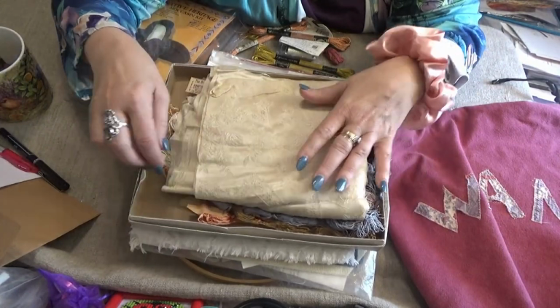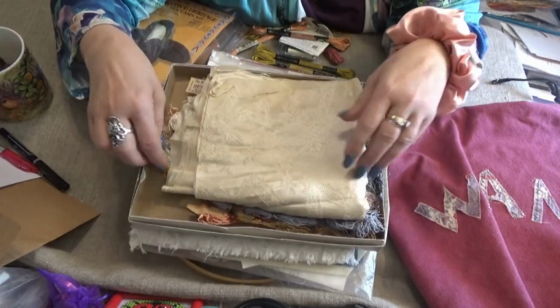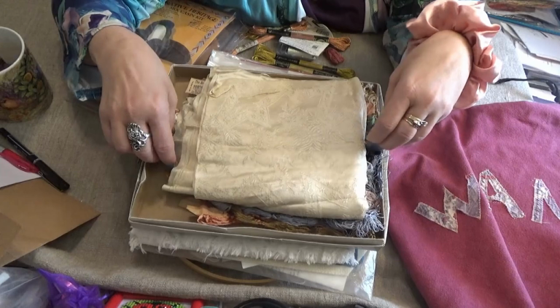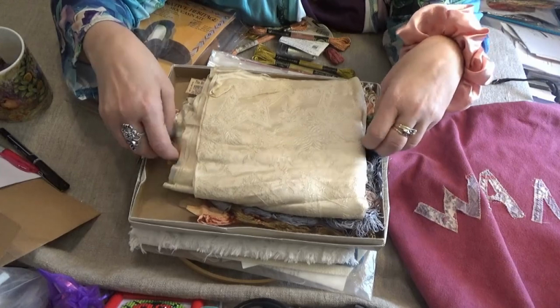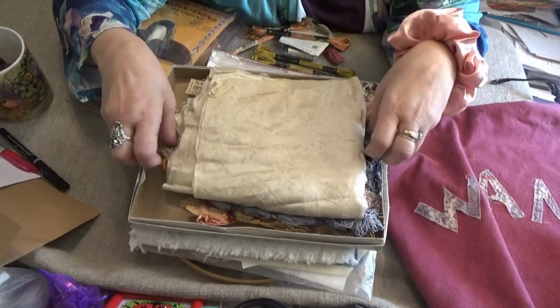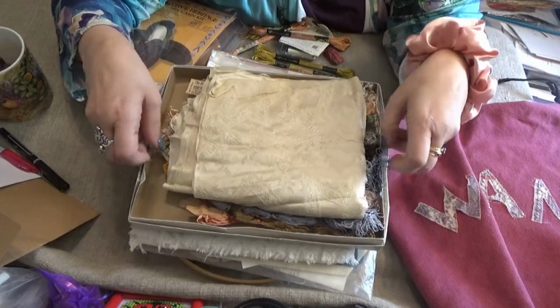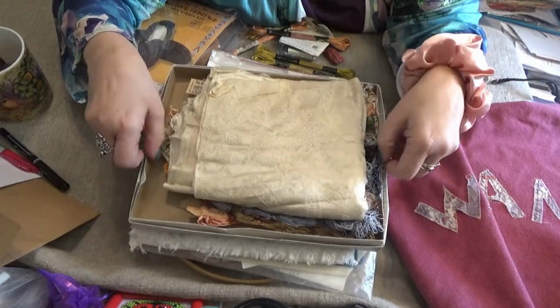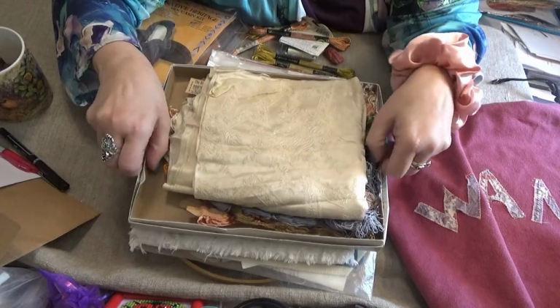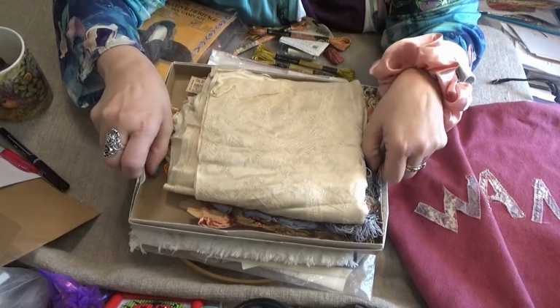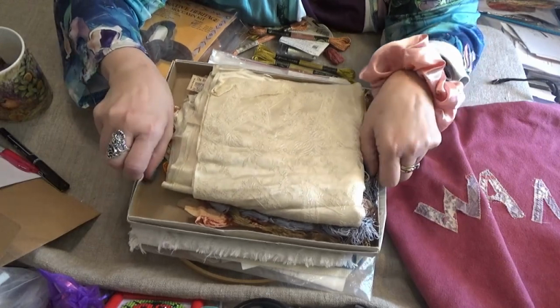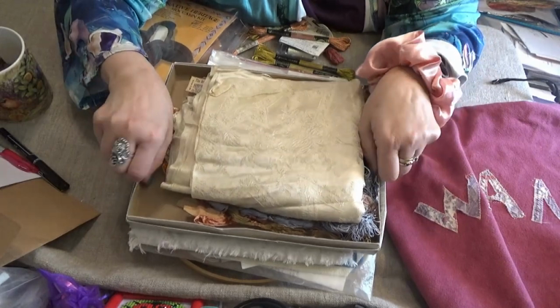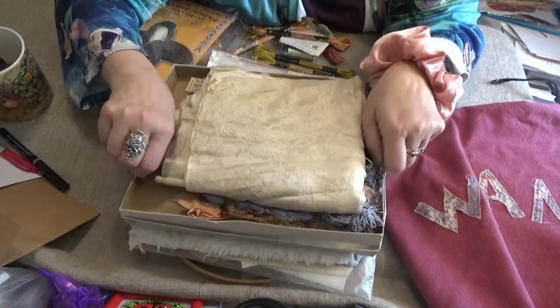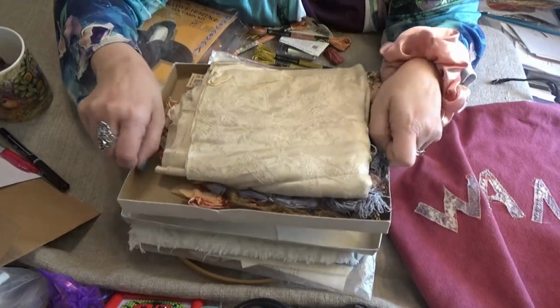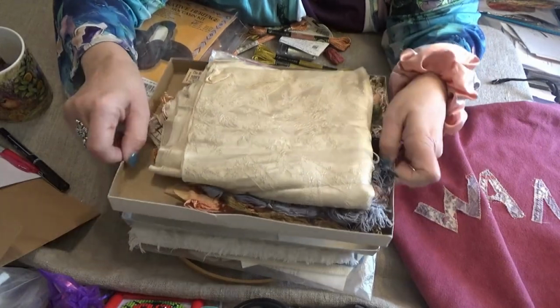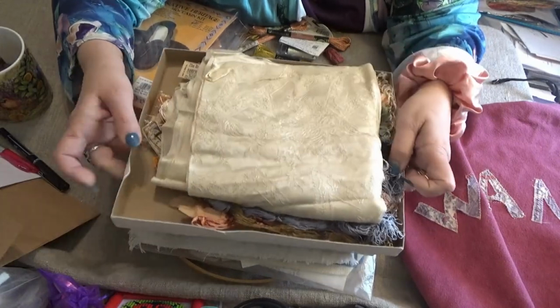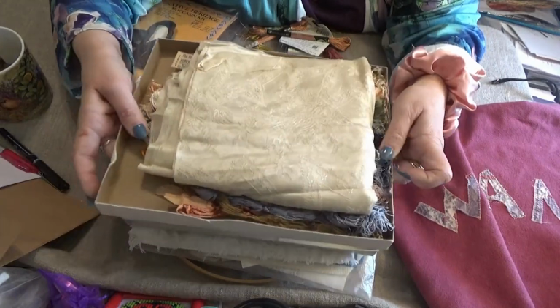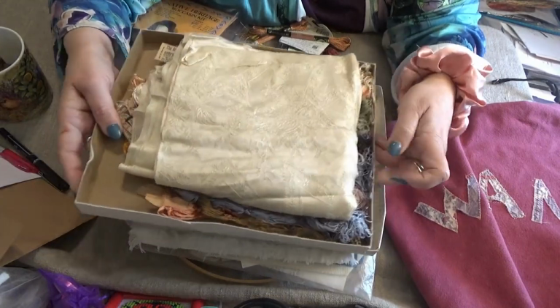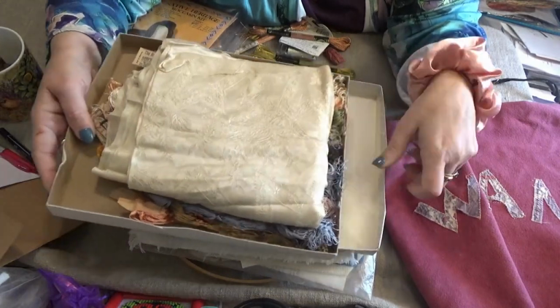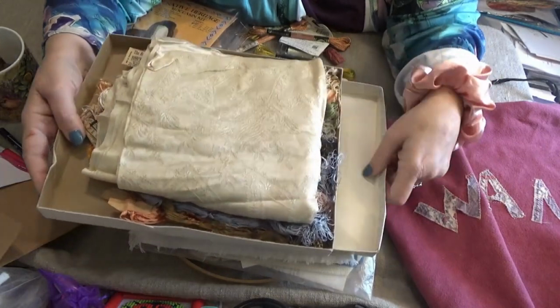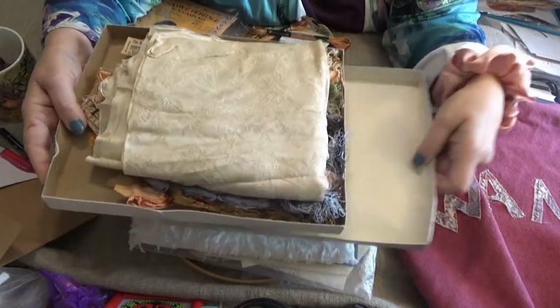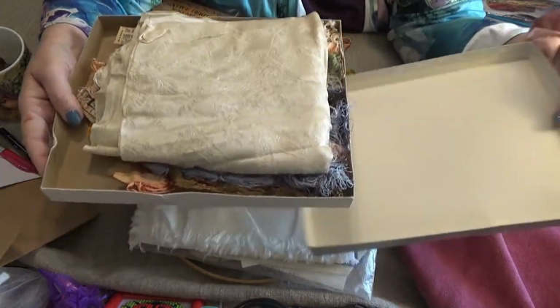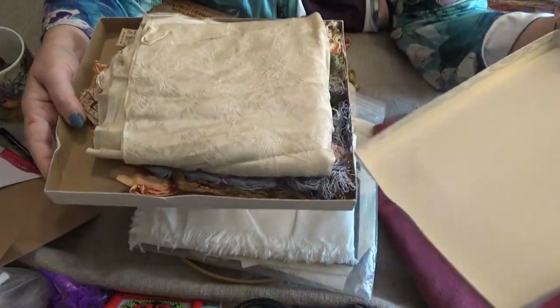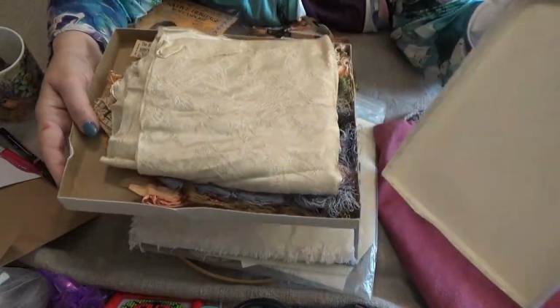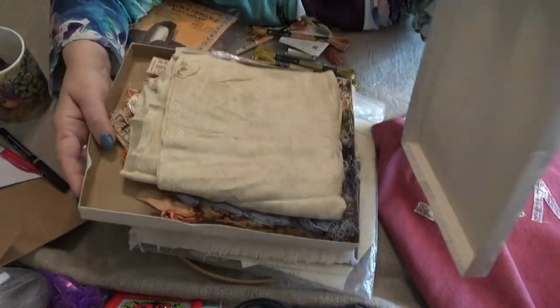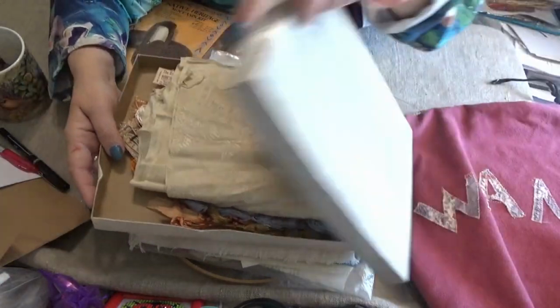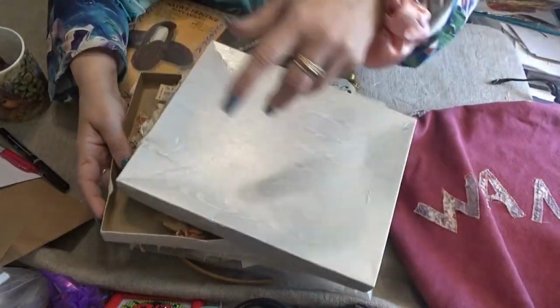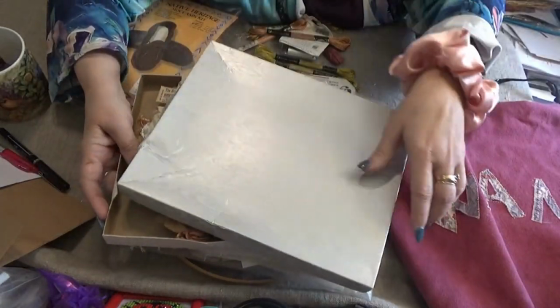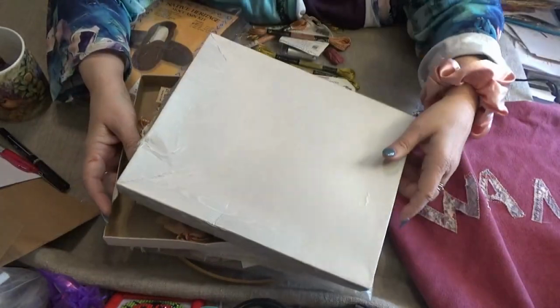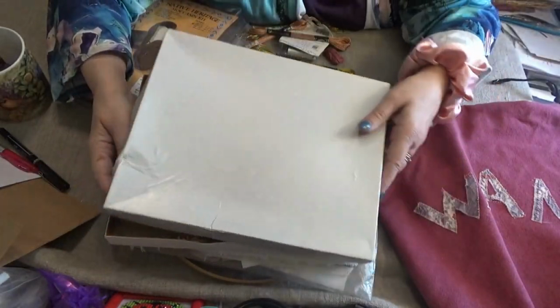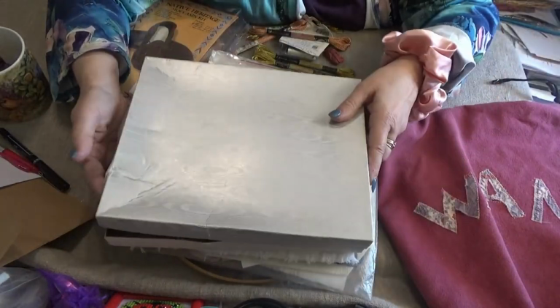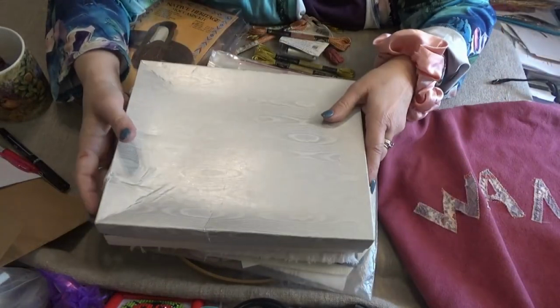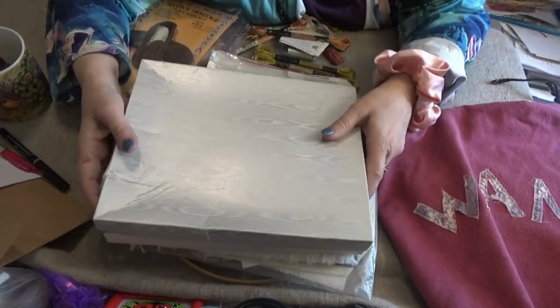I want to use it to honor her, and it may just go into a crazy quilt that I want to make one day. You never know.